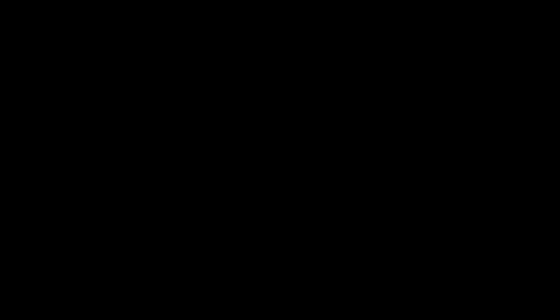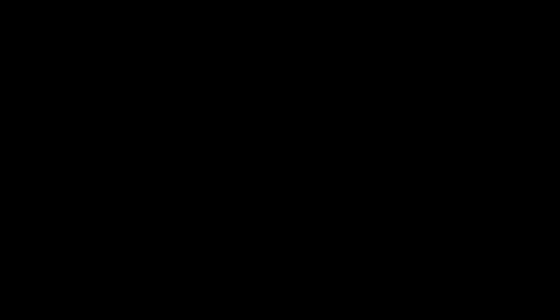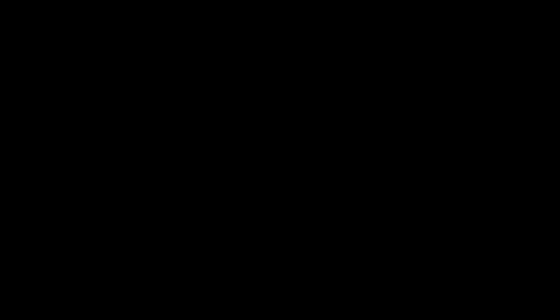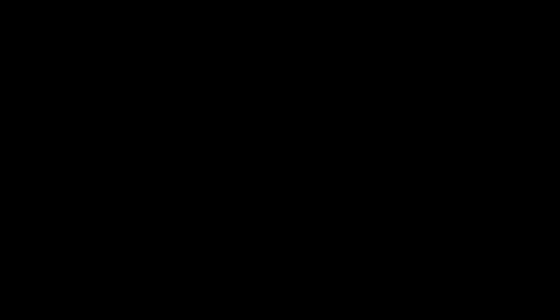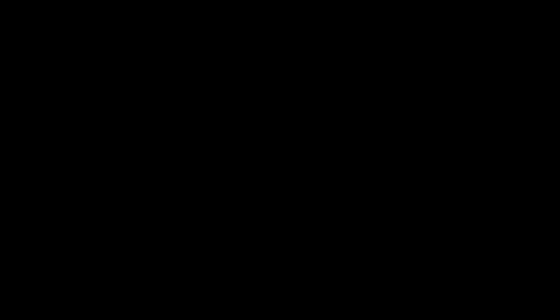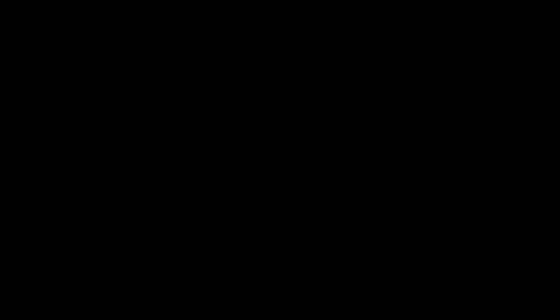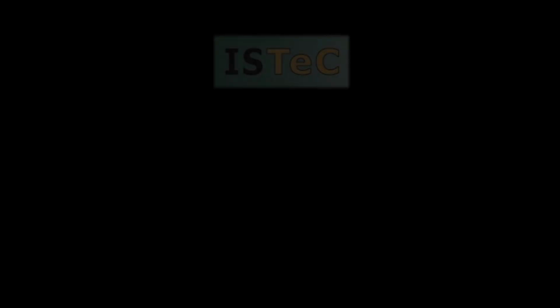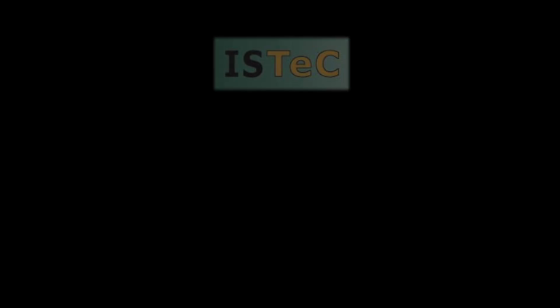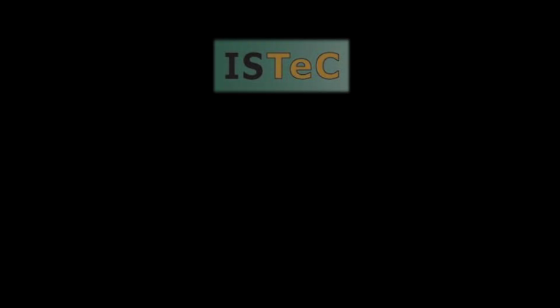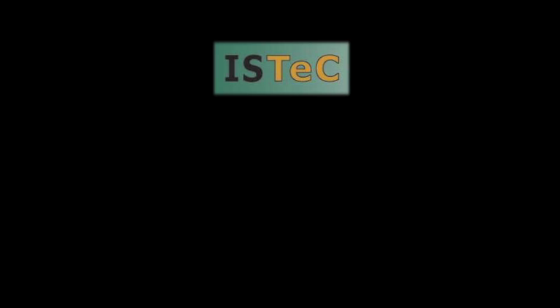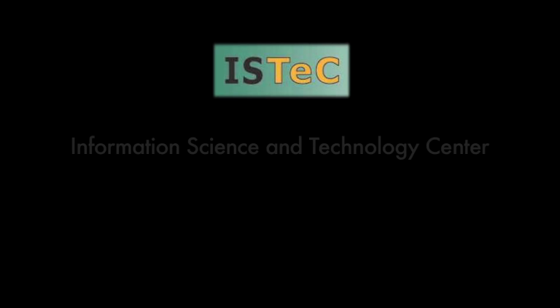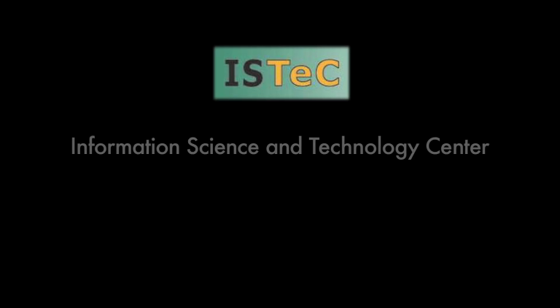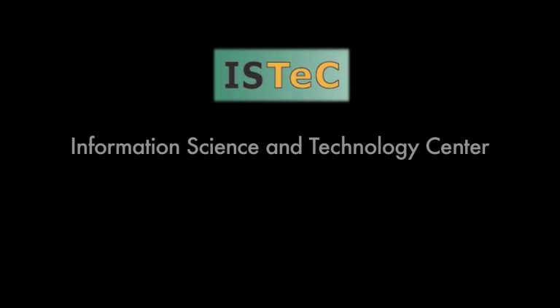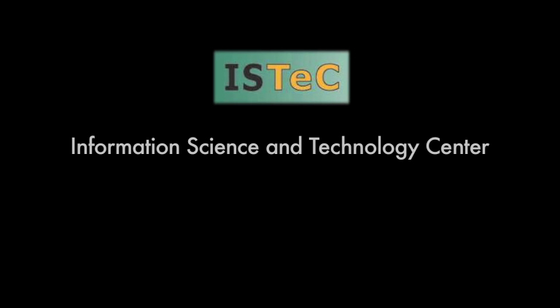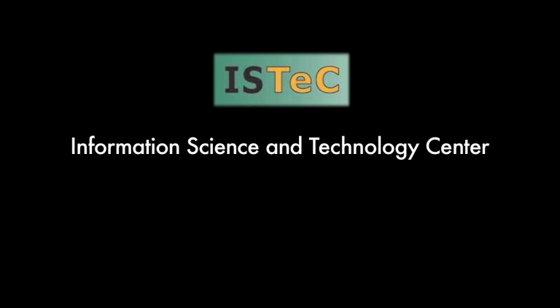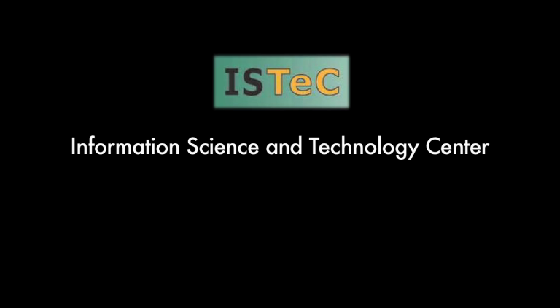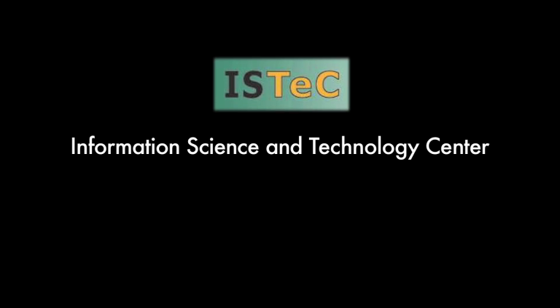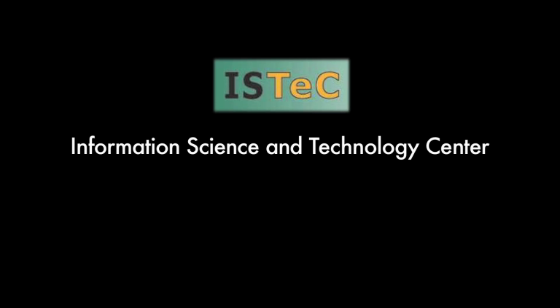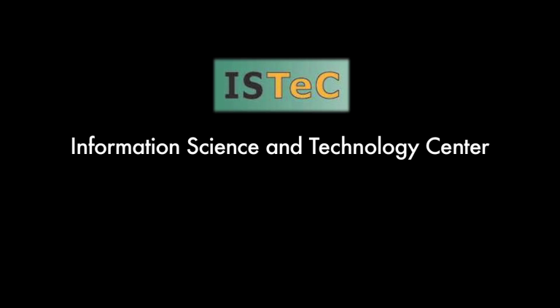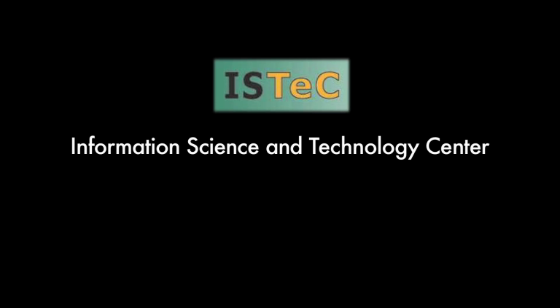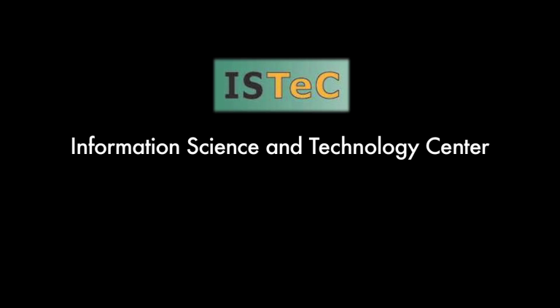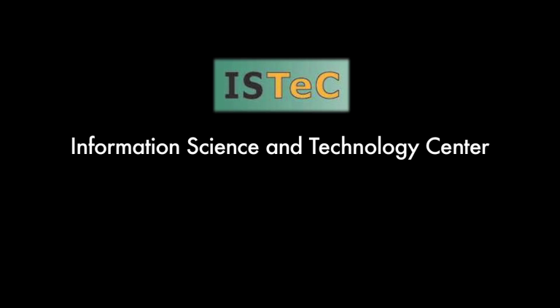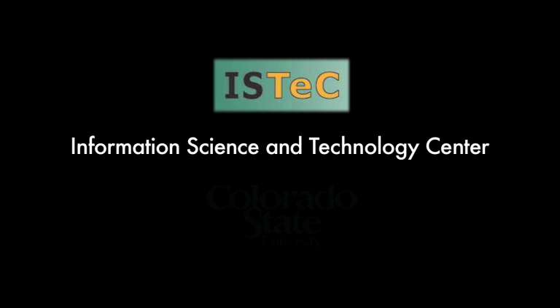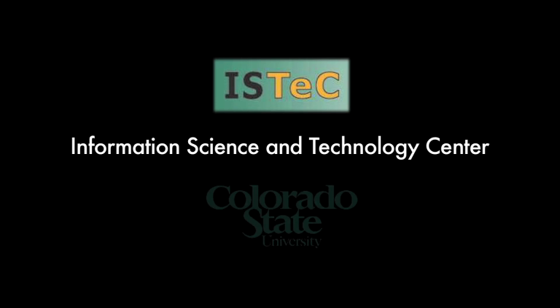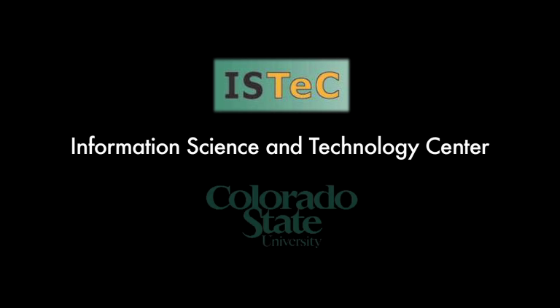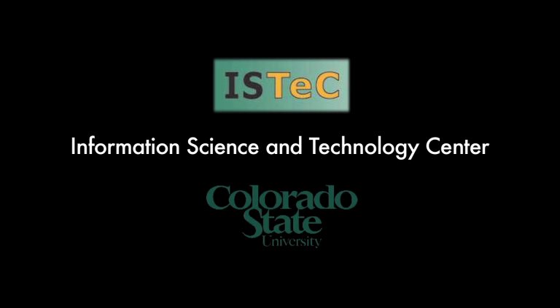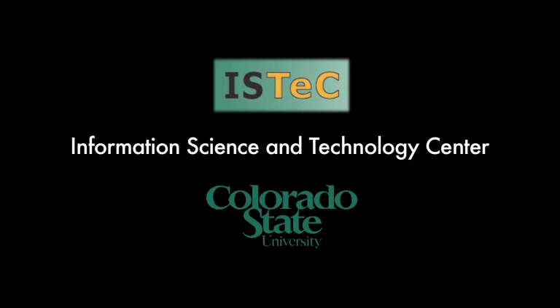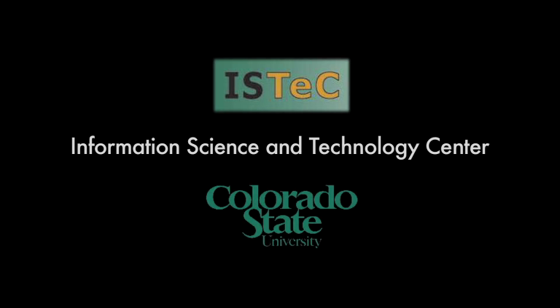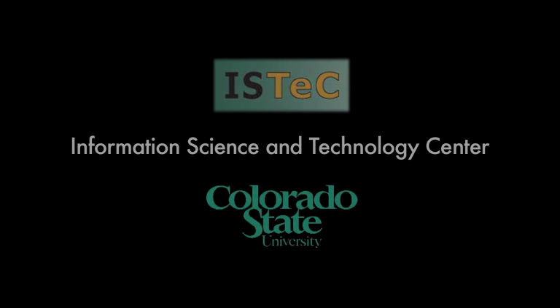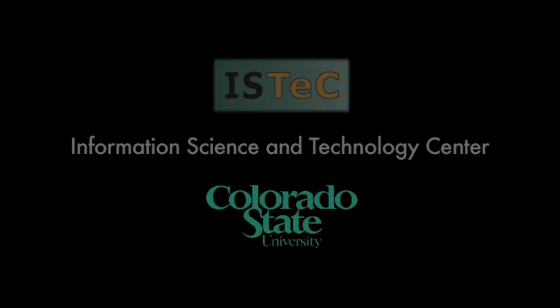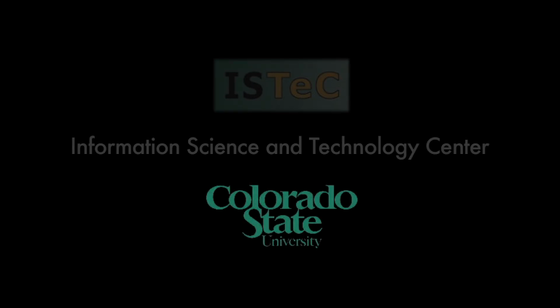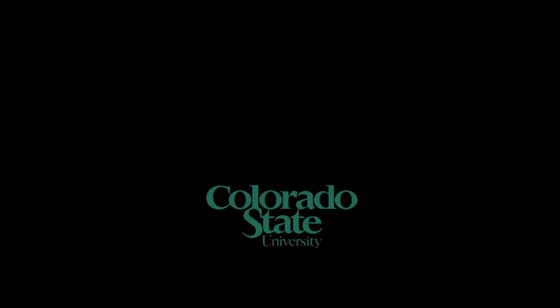Funding for this video was provided by ISTEC, the Information Science and Technology Center at Colorado State University.